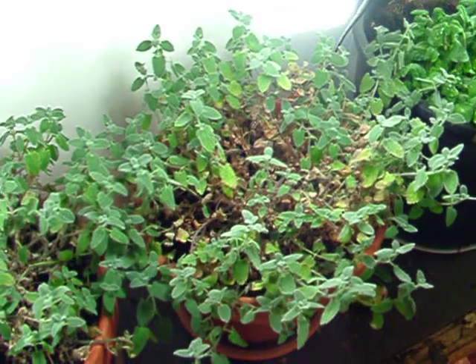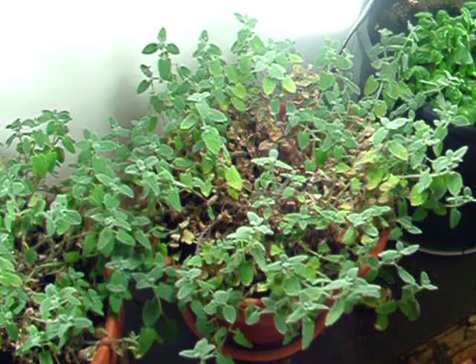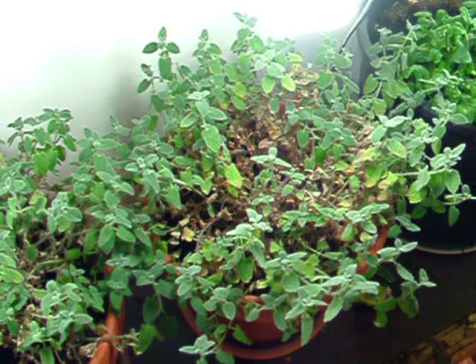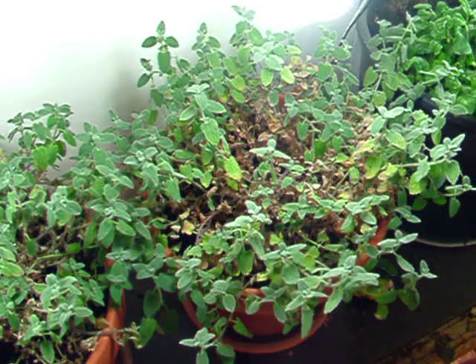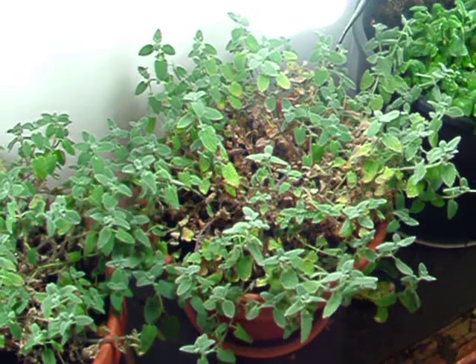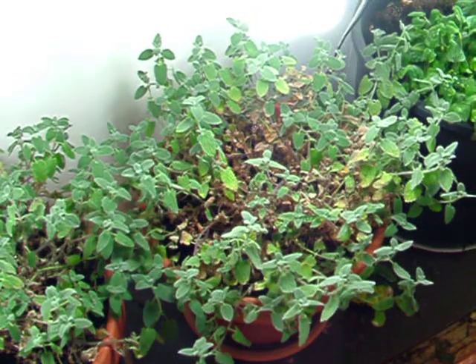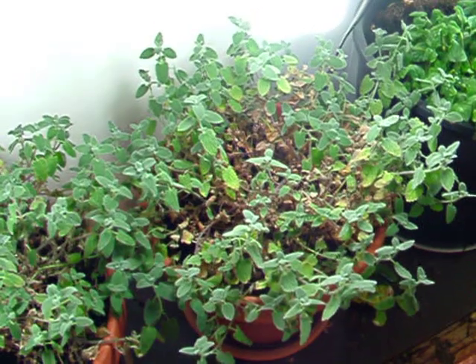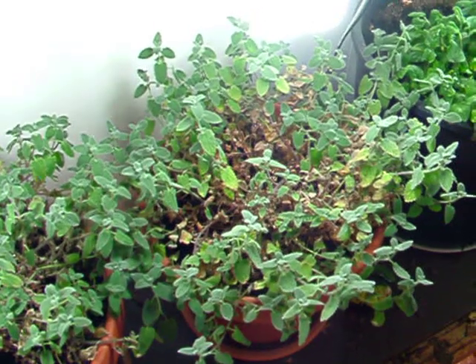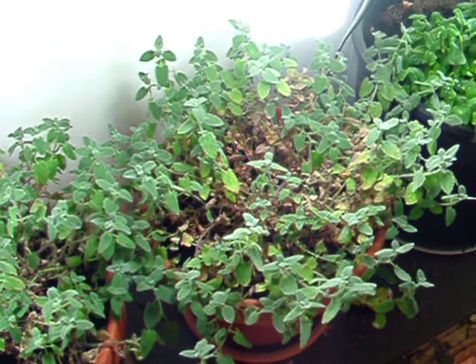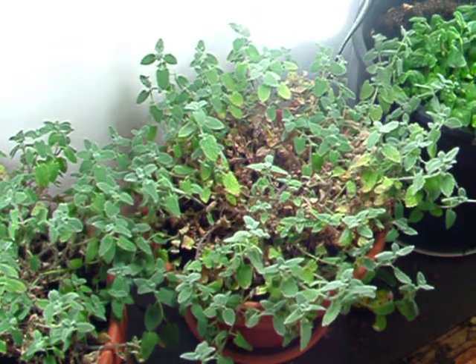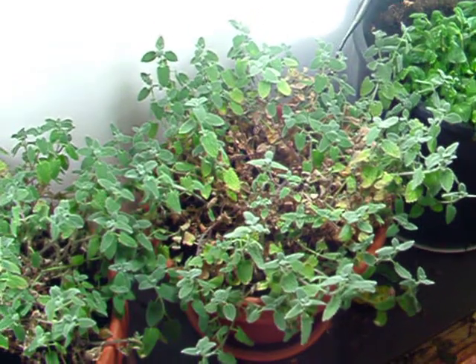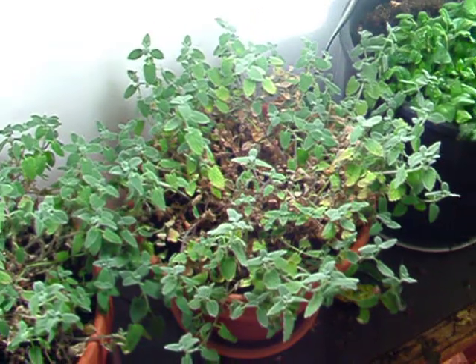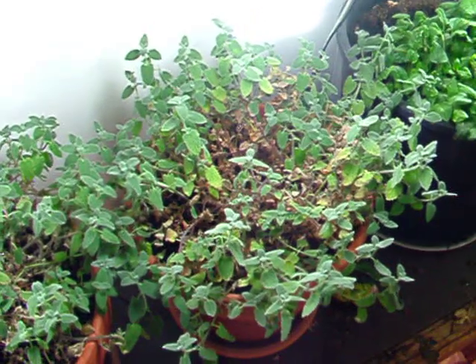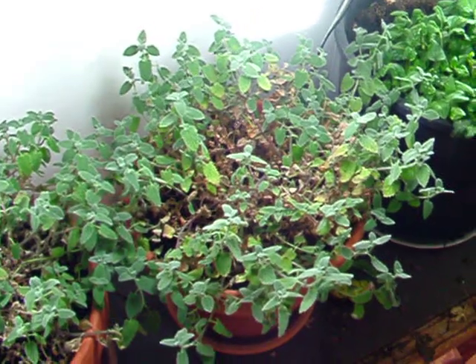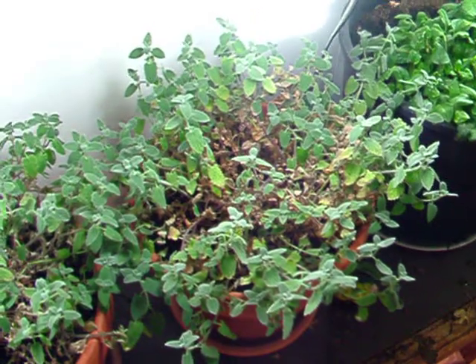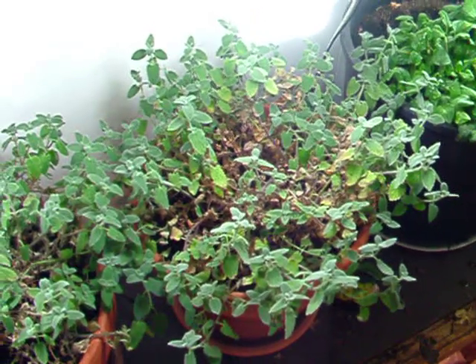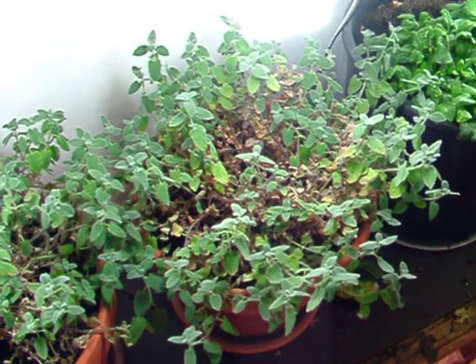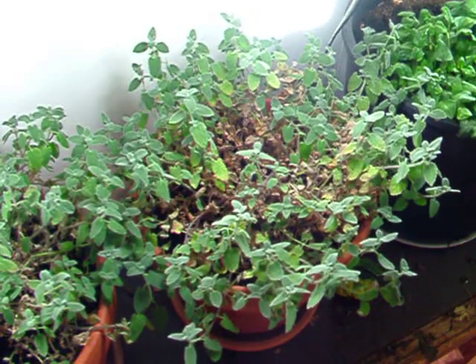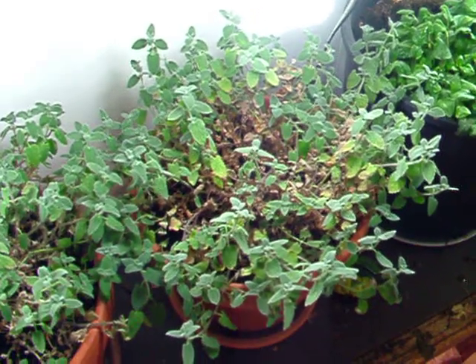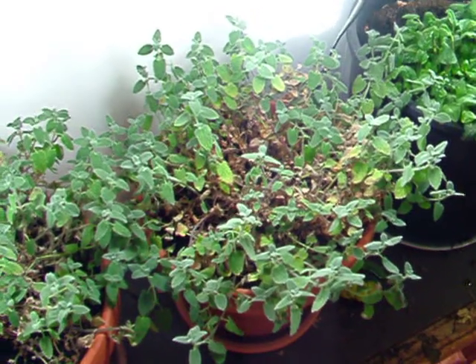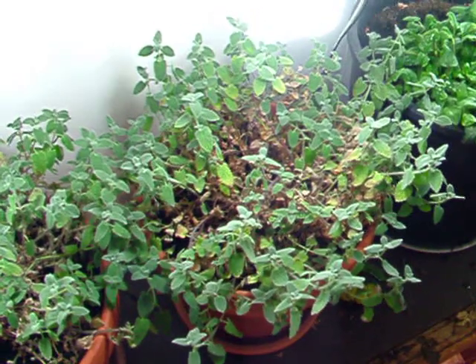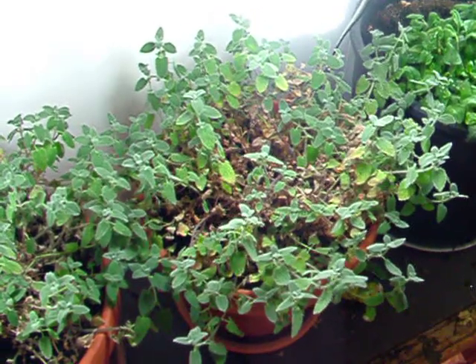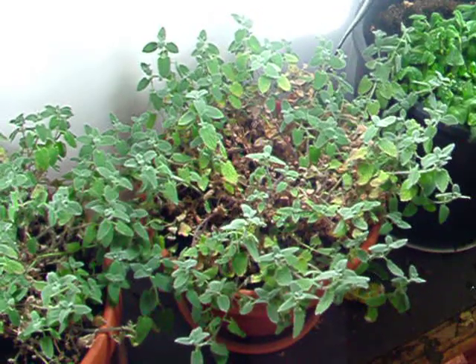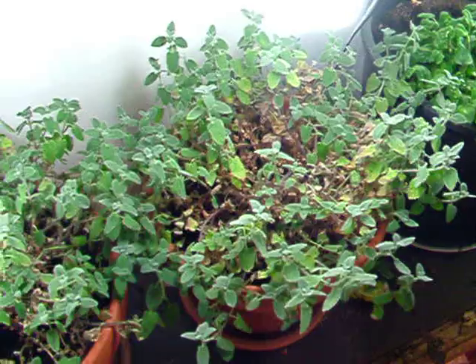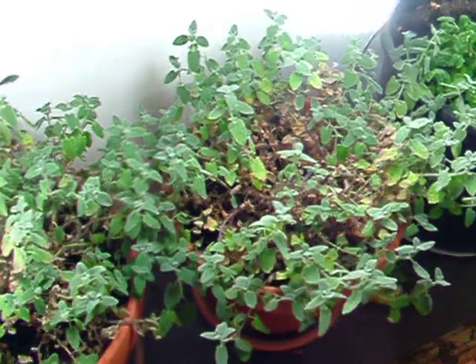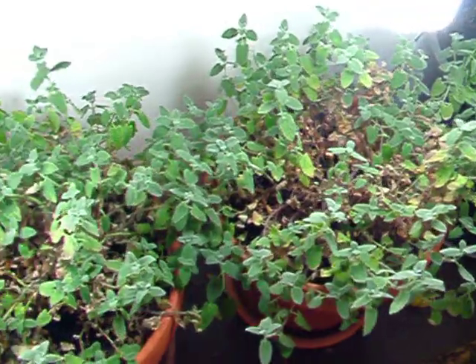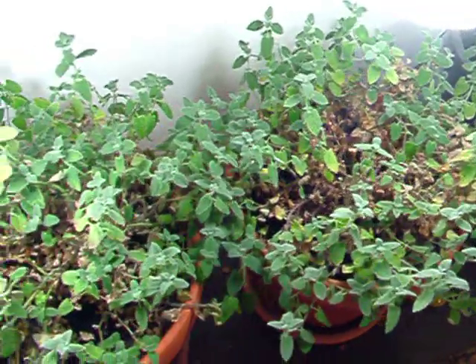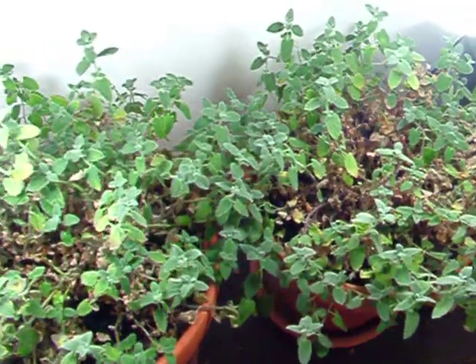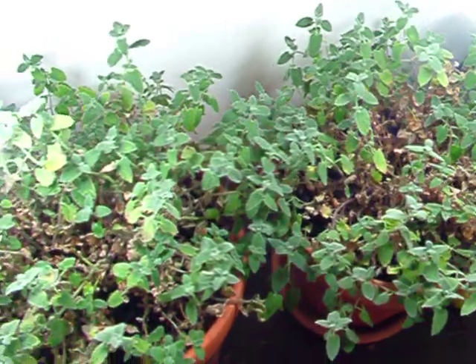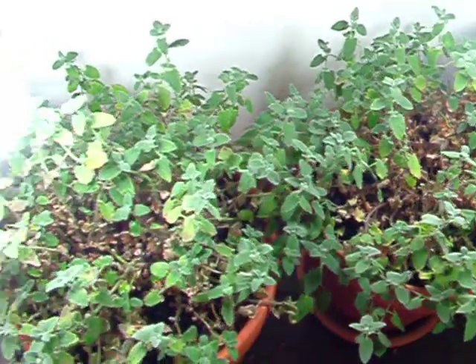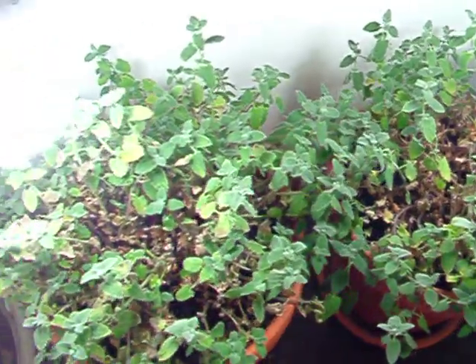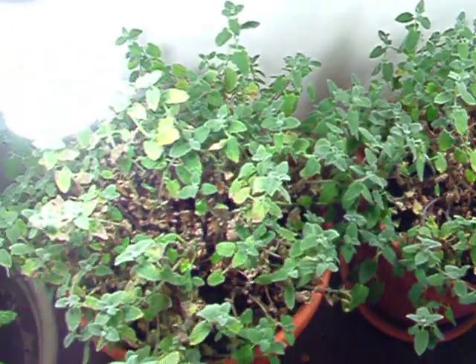Catnip needed some water so it started to die back just a little. Got it watered today. Got two catnip plants here.